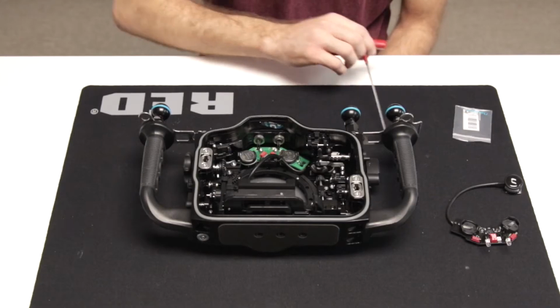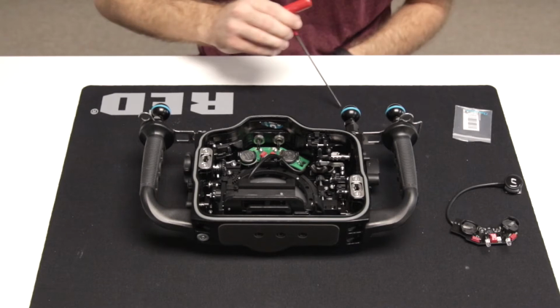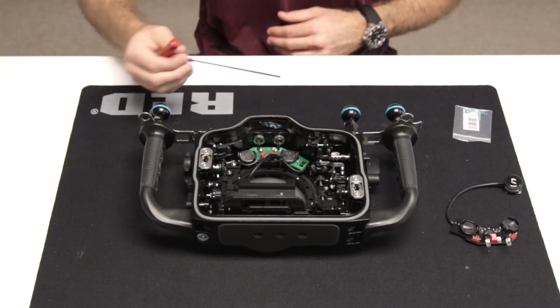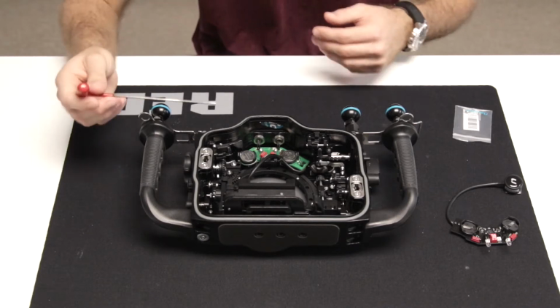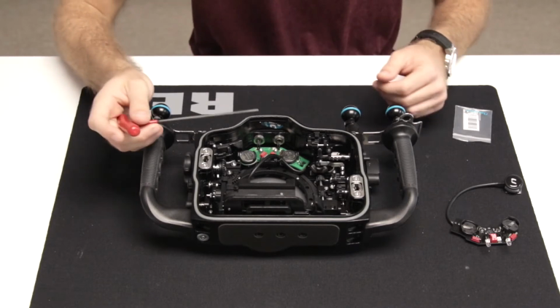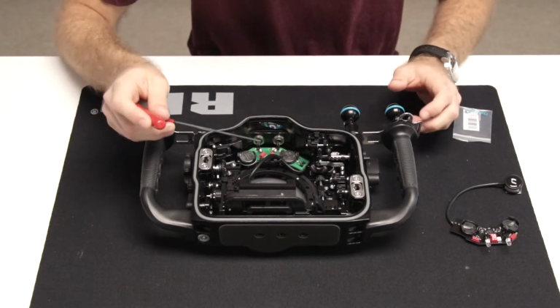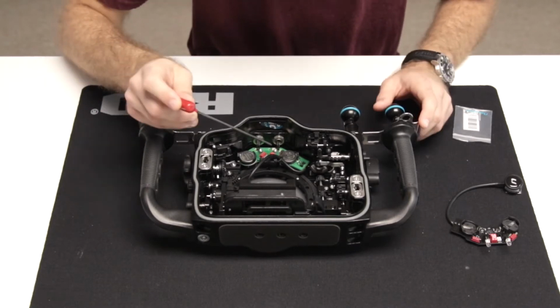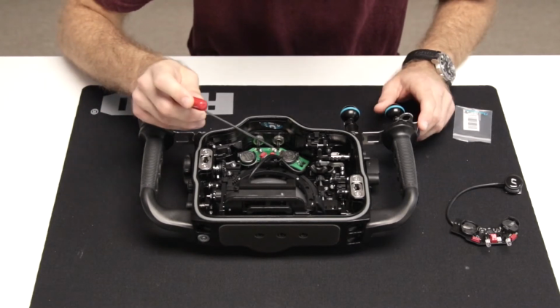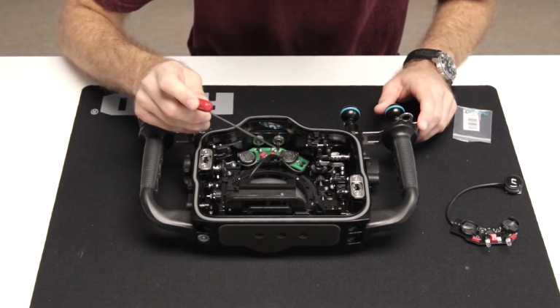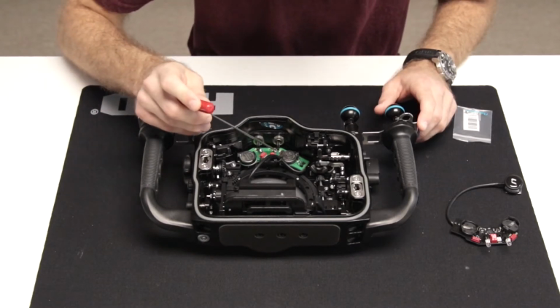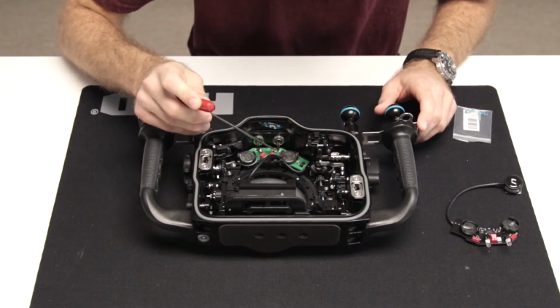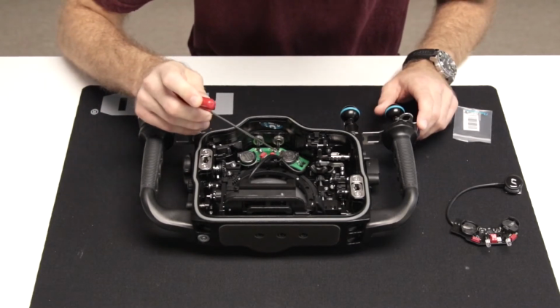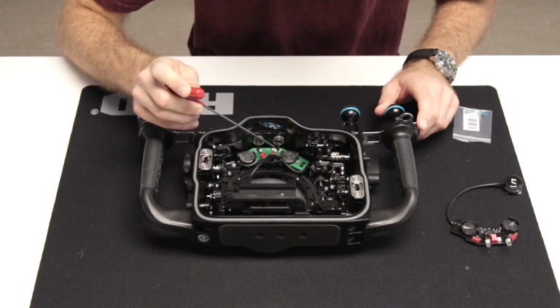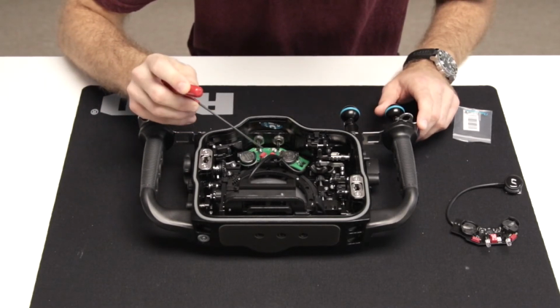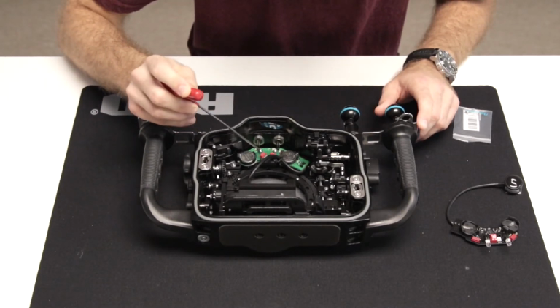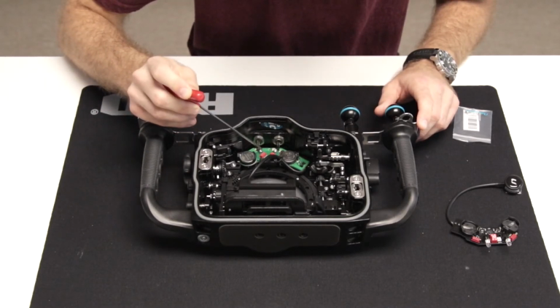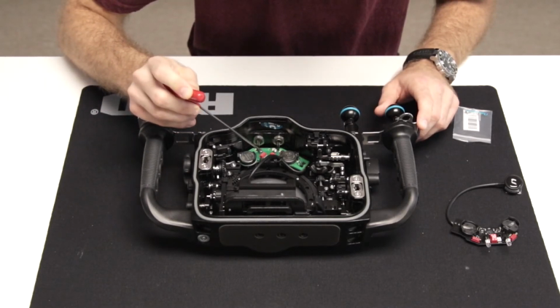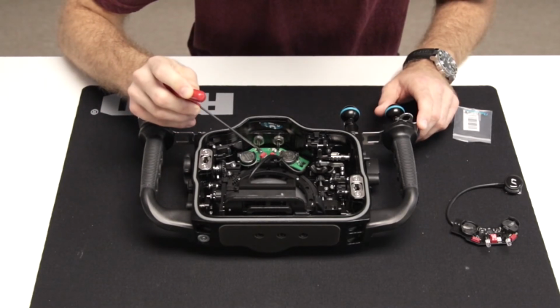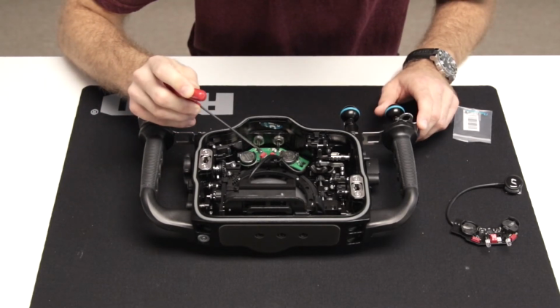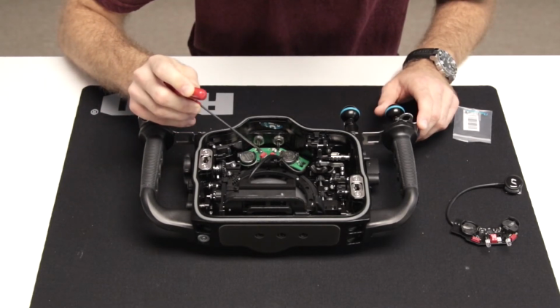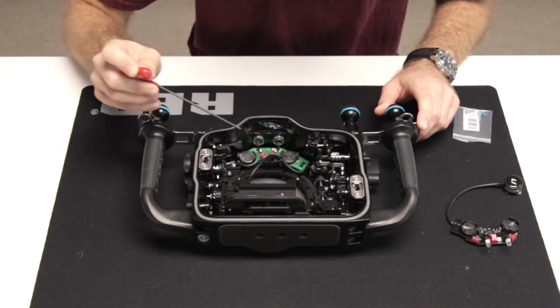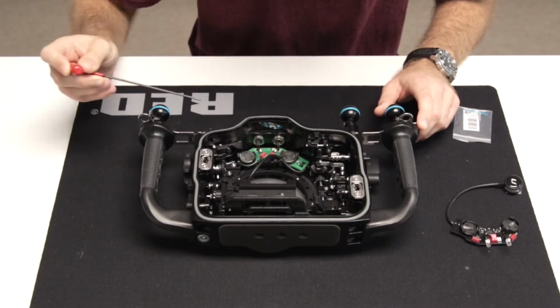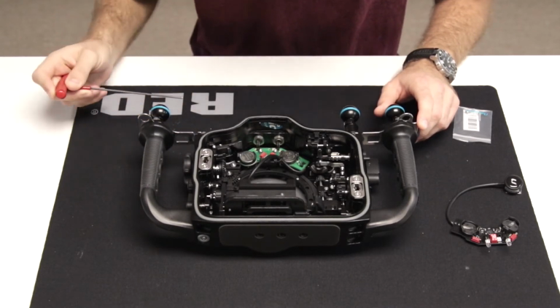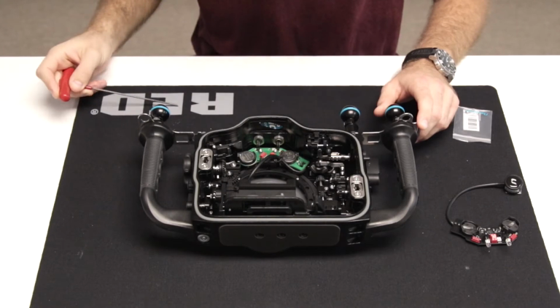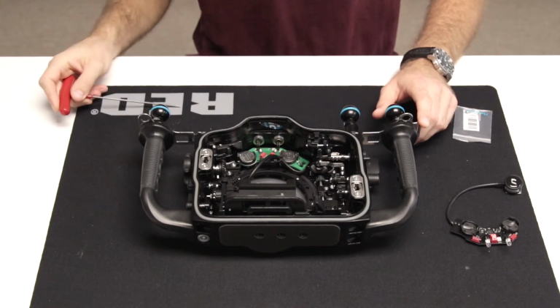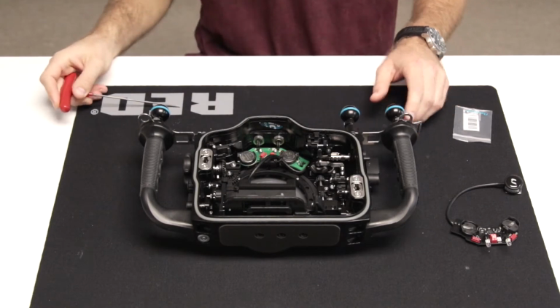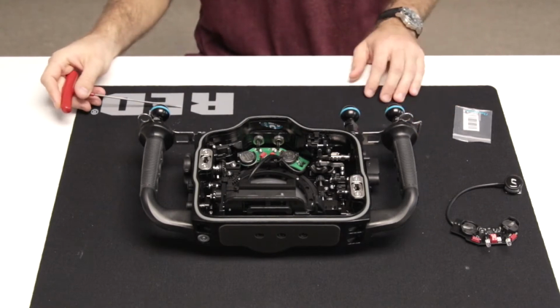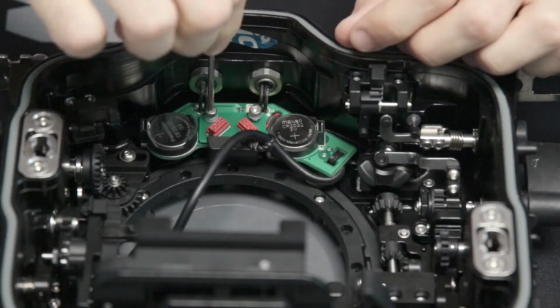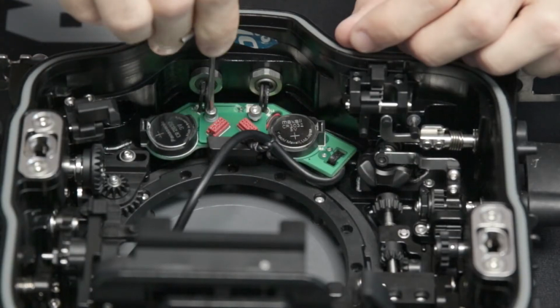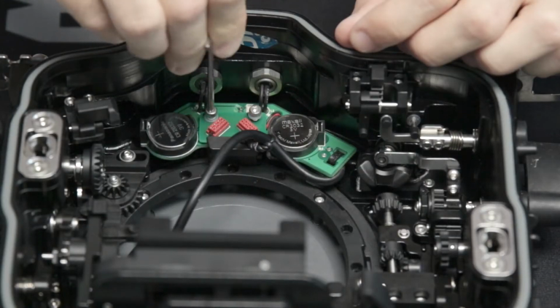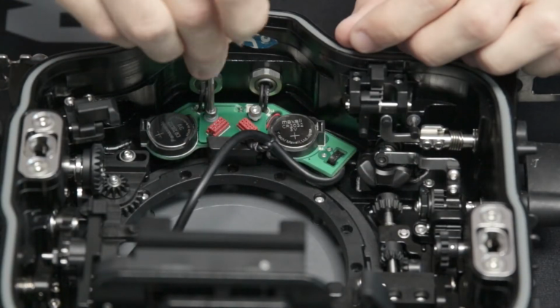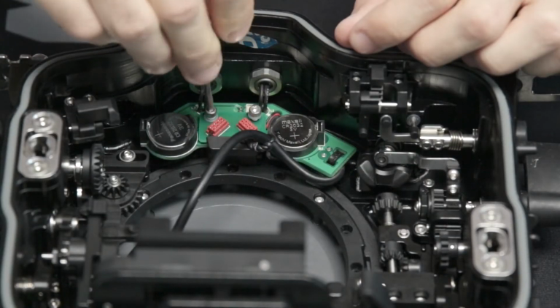You'll want to start by removing the two allen screws from the included non-TTL flash trigger and carefully remove the unit from the housing.